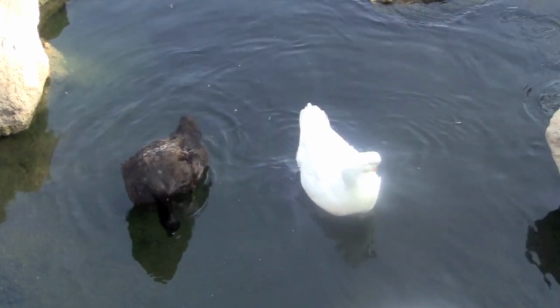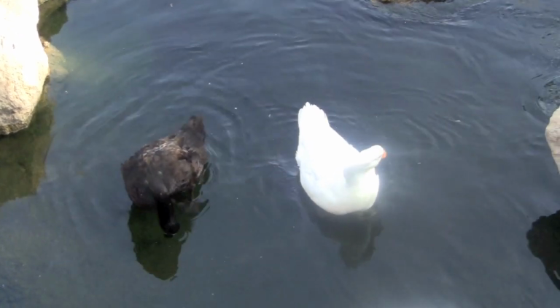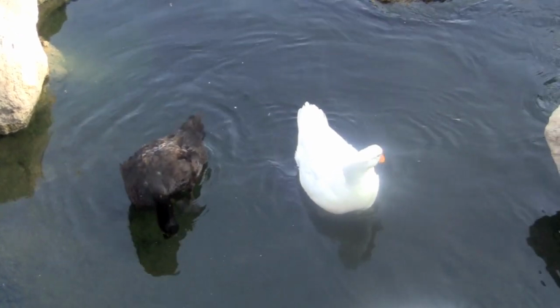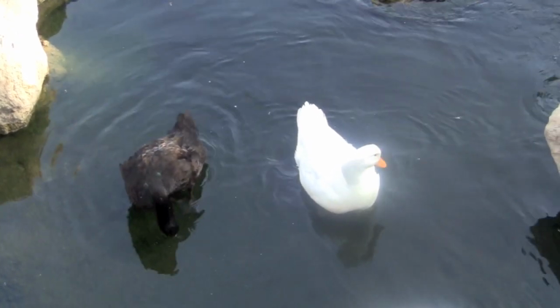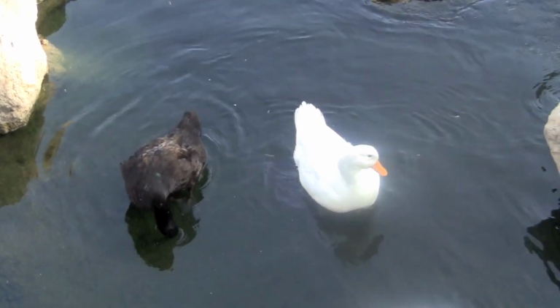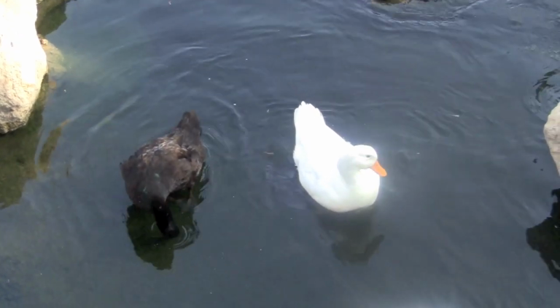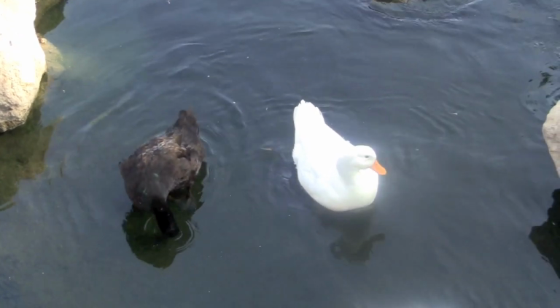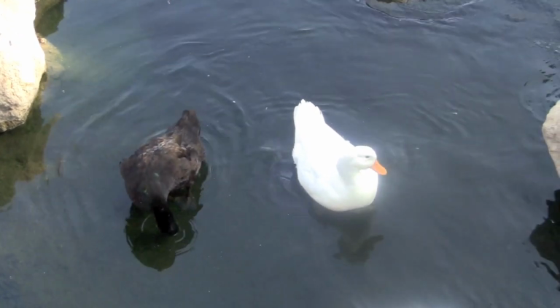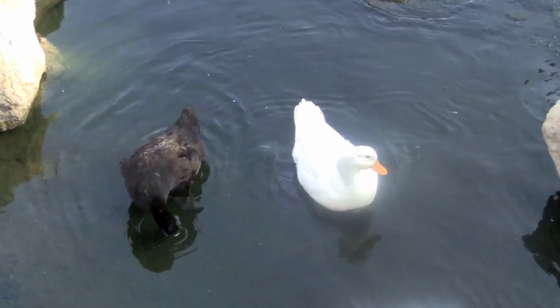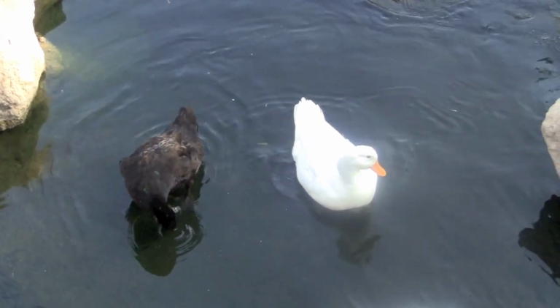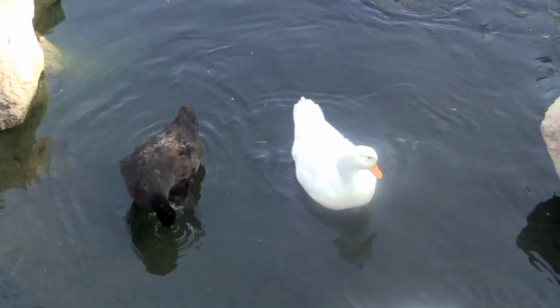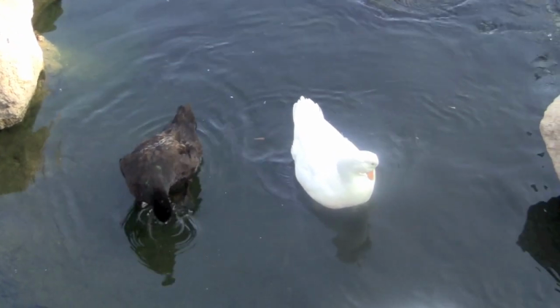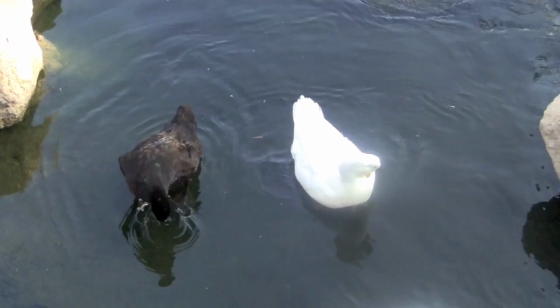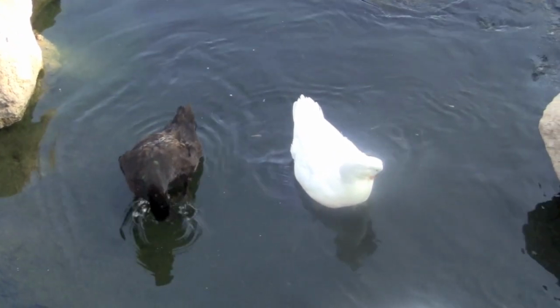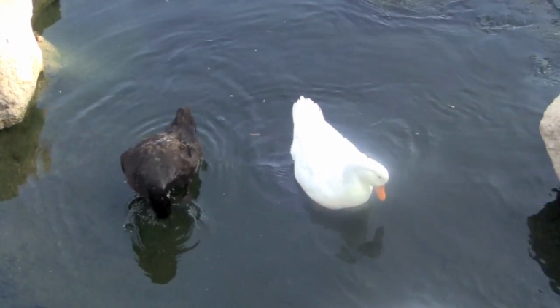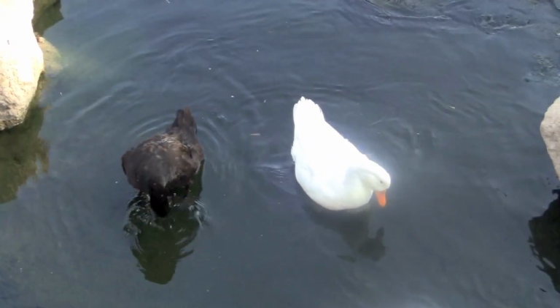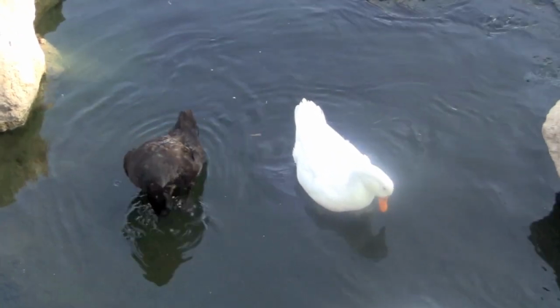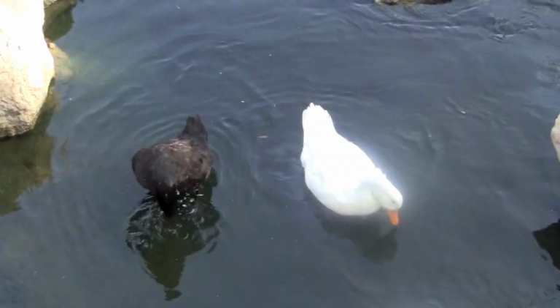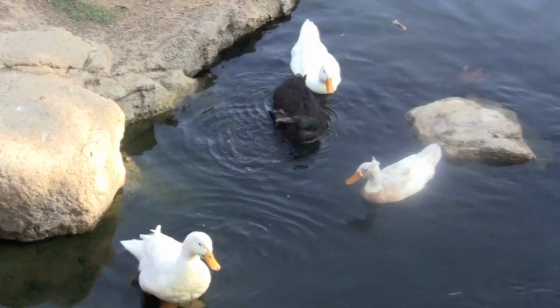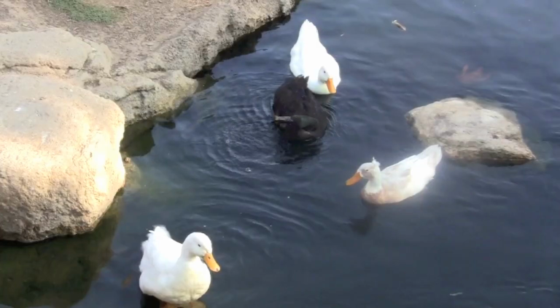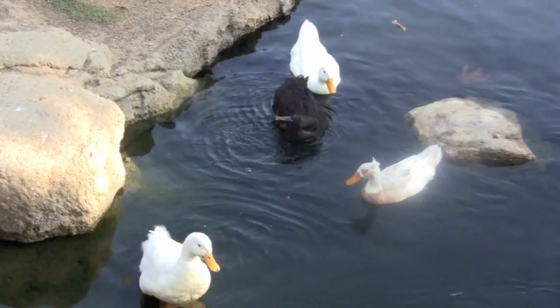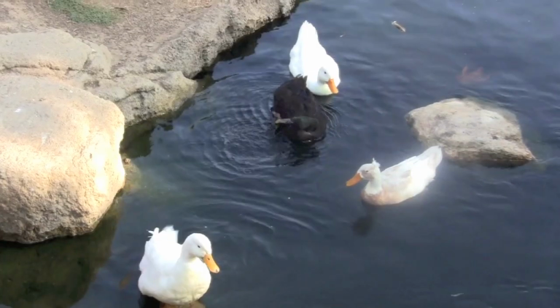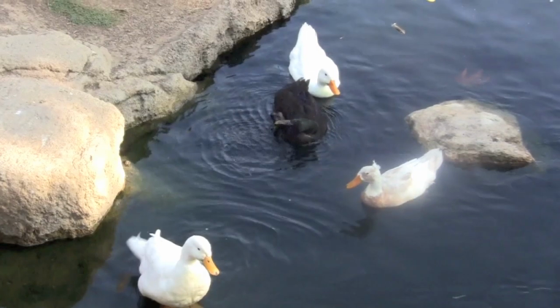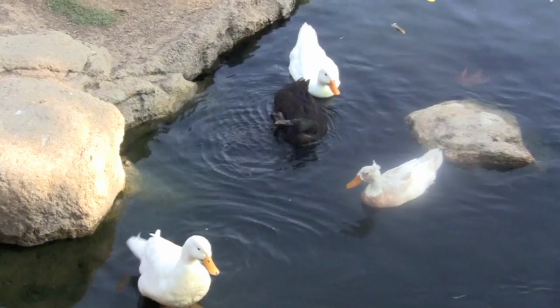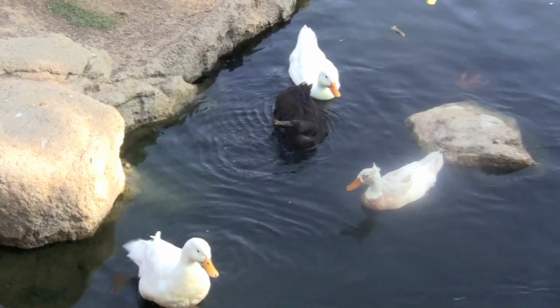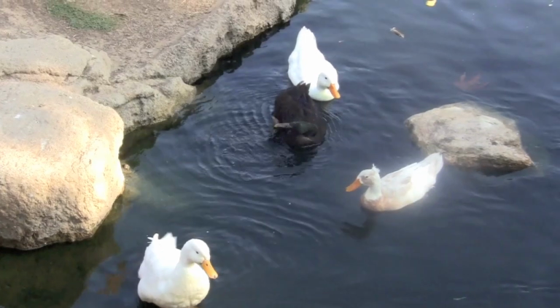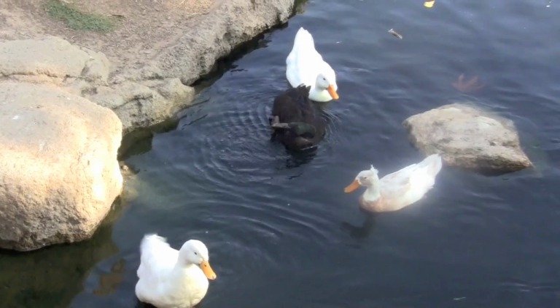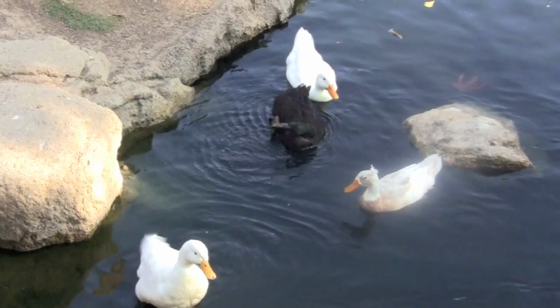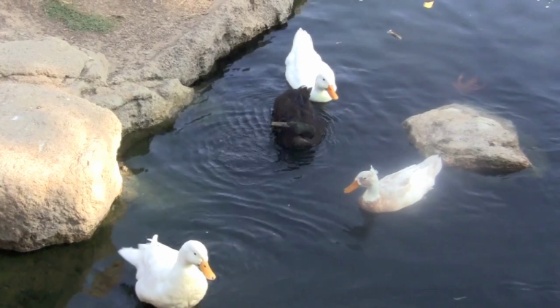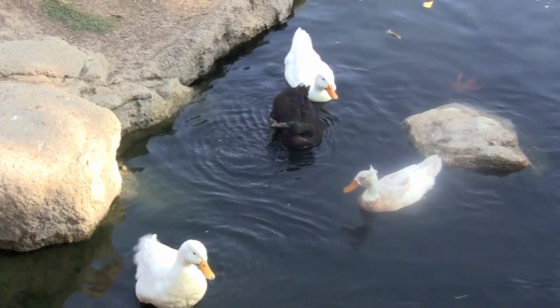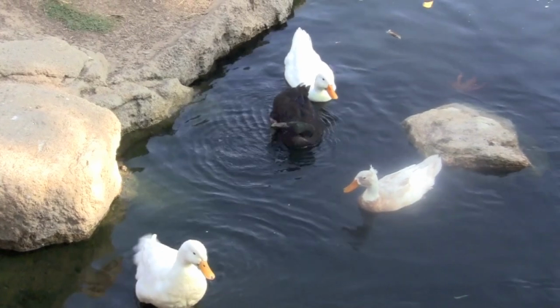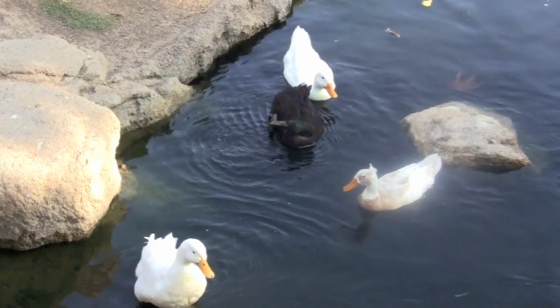Wasn't that fun learning fractions! Now let's look at some more ducks.